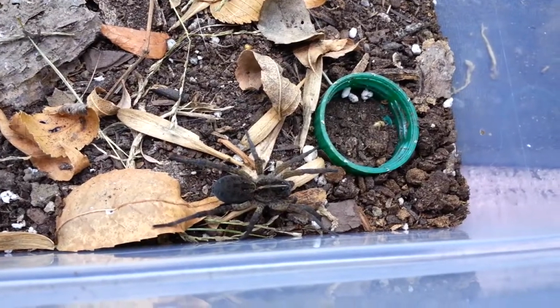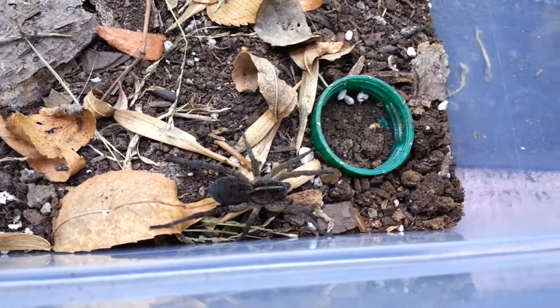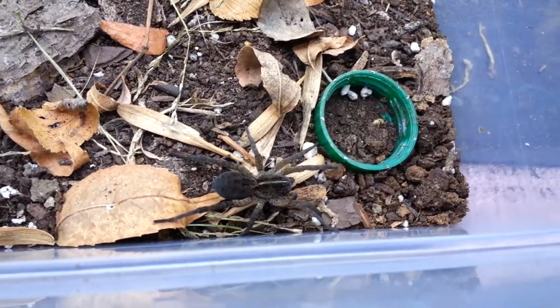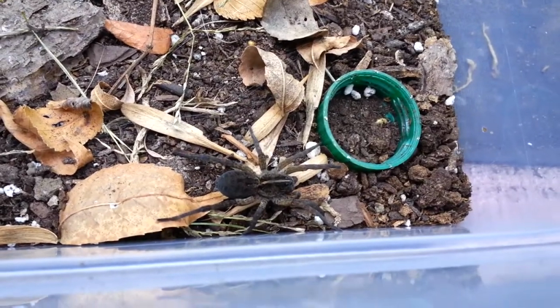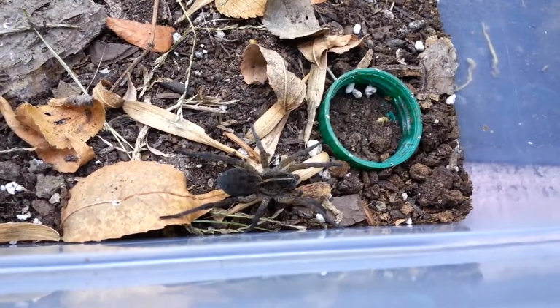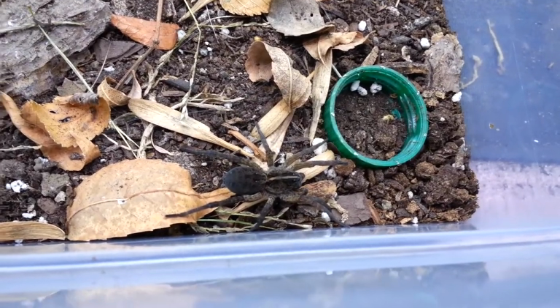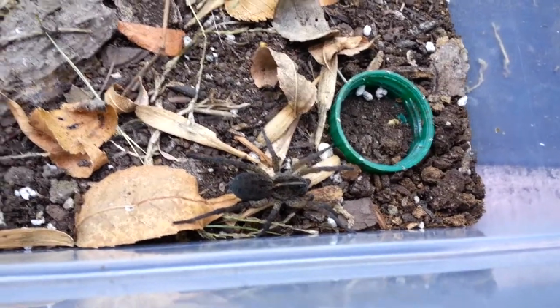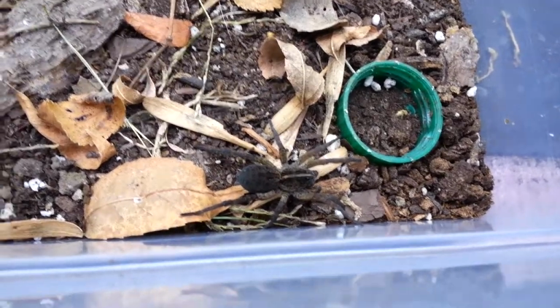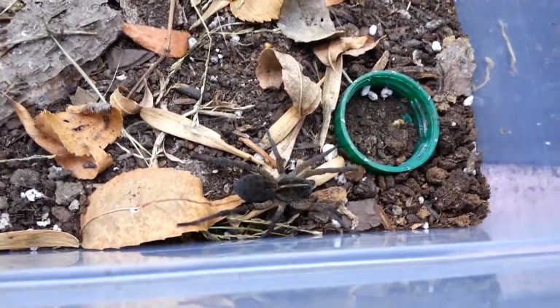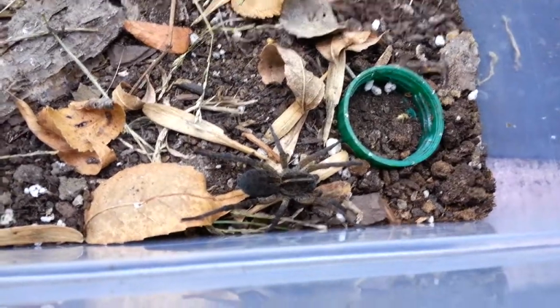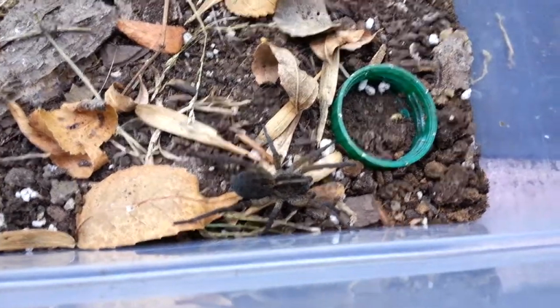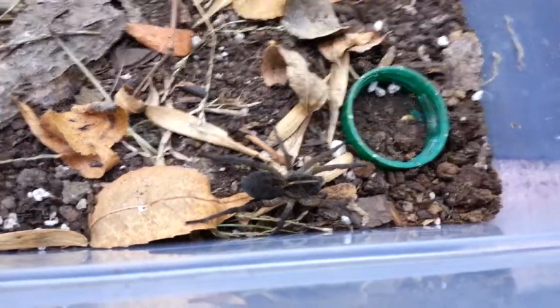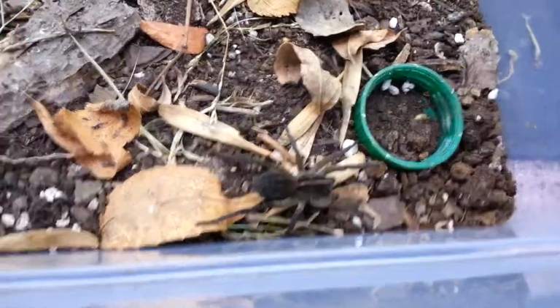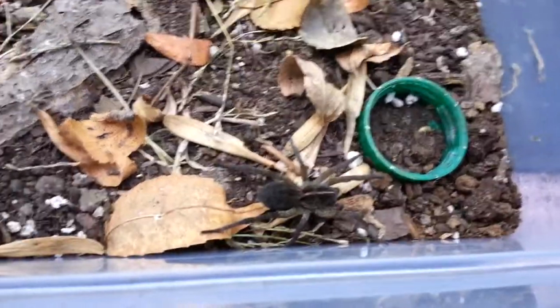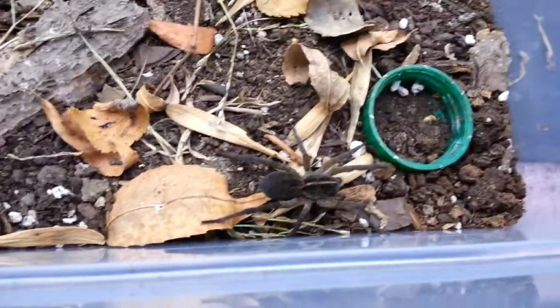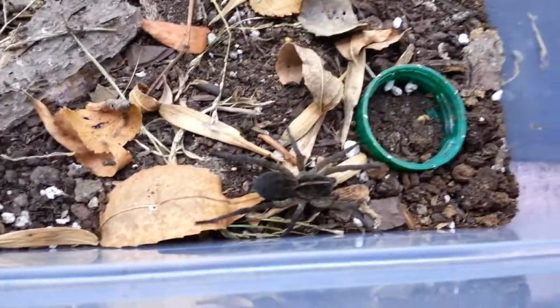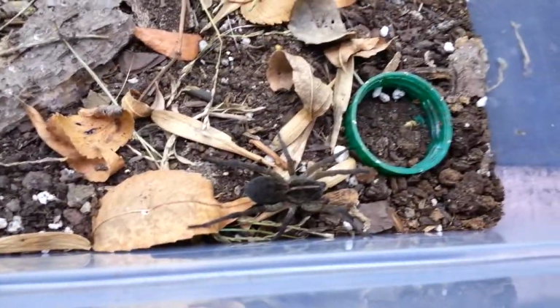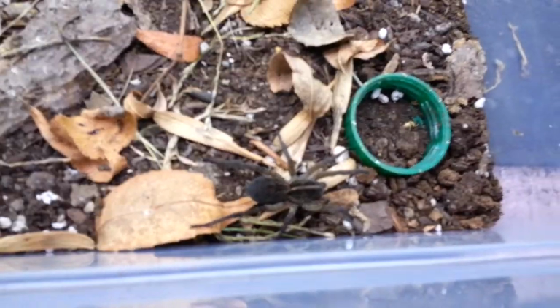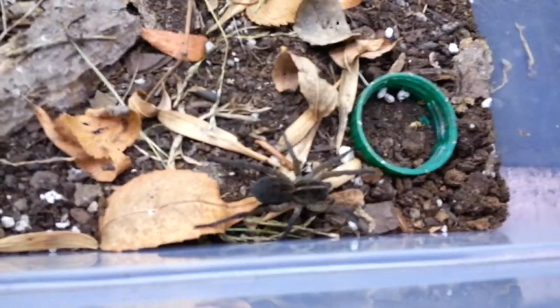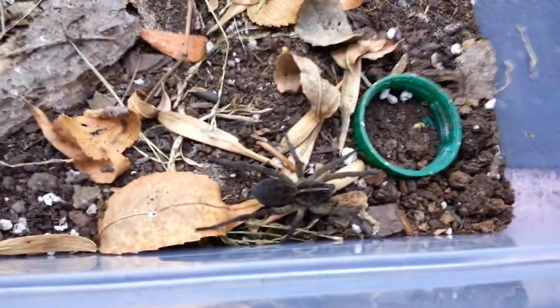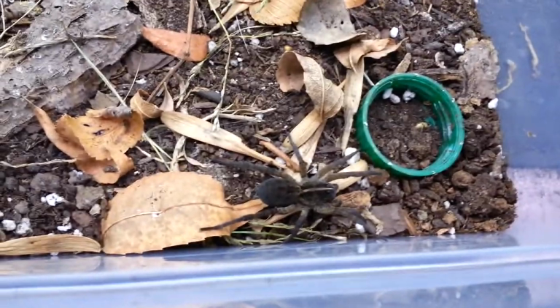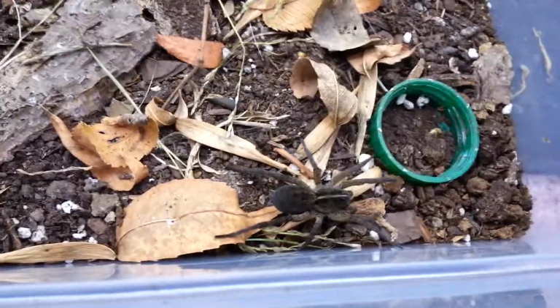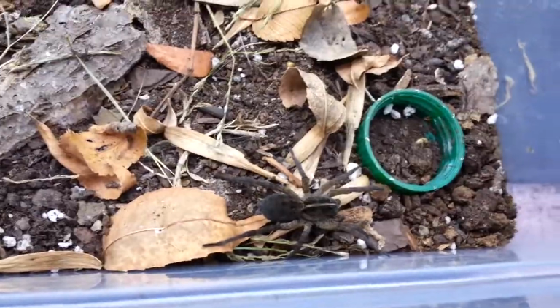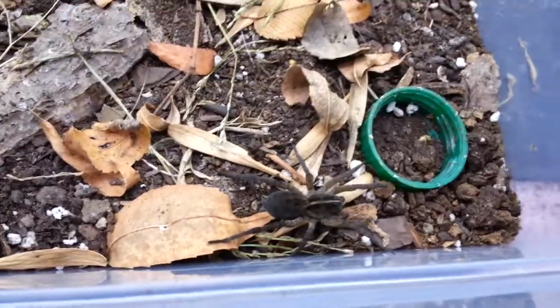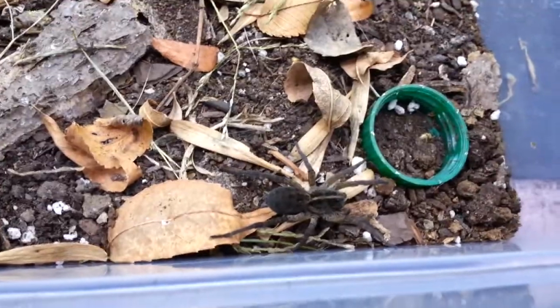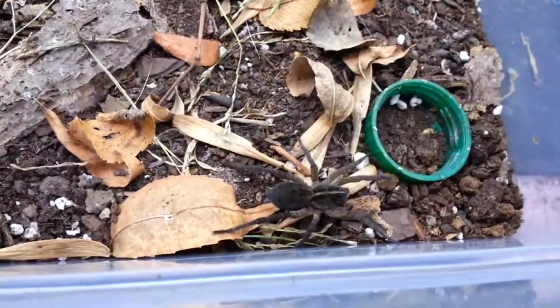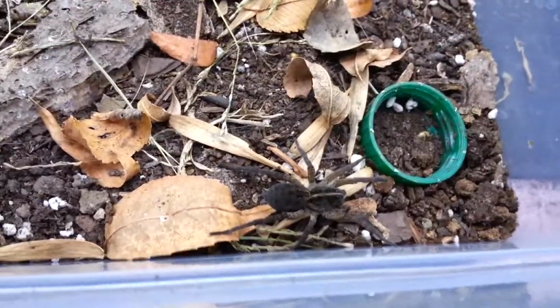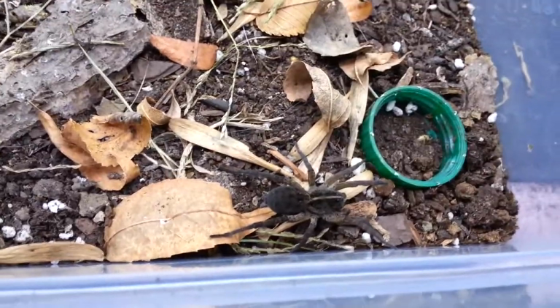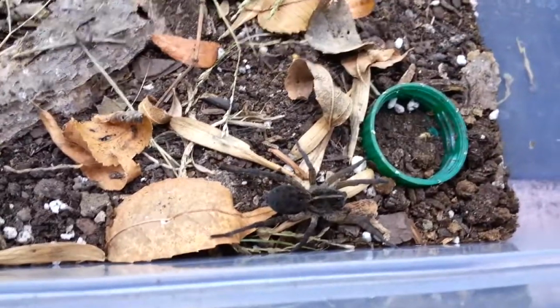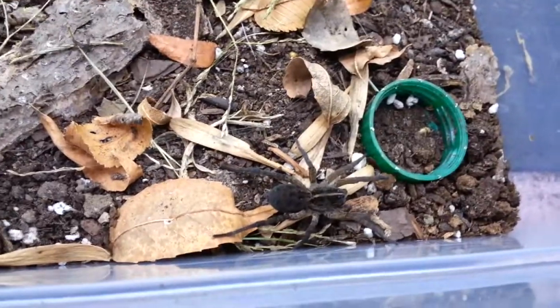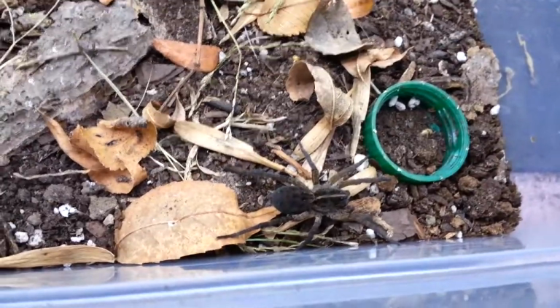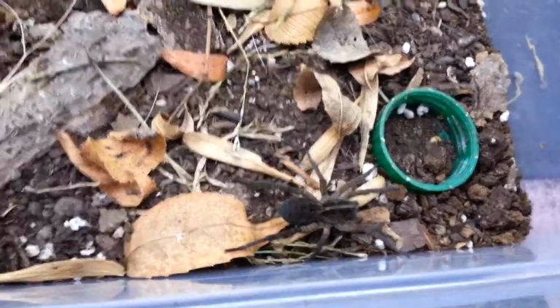Hey everybody, how's it going? This is Jimmy here. I just wanted to update on my Tigressa Heluo.